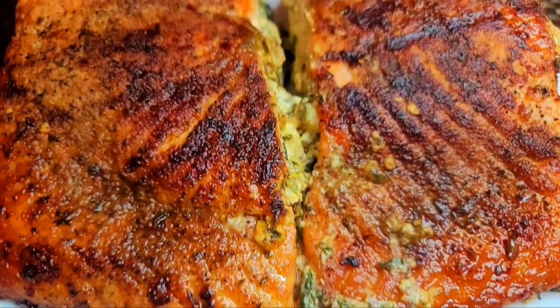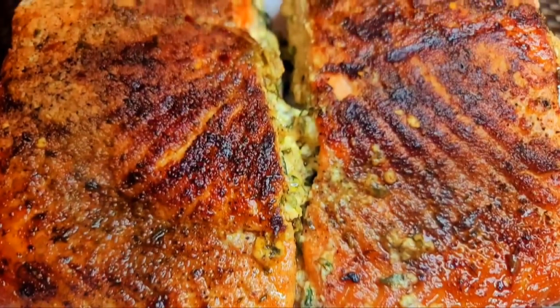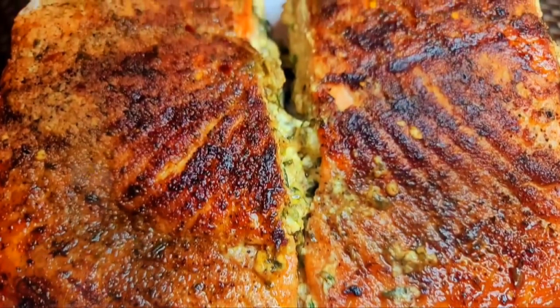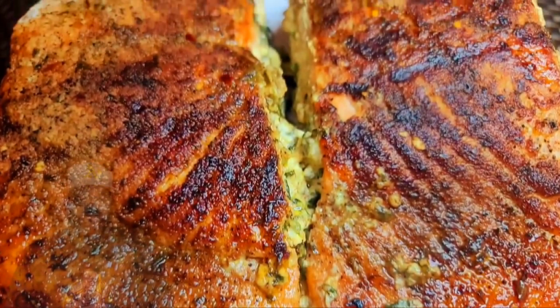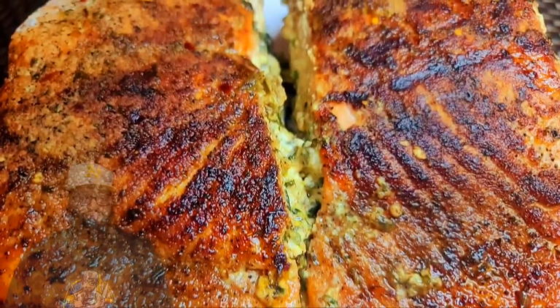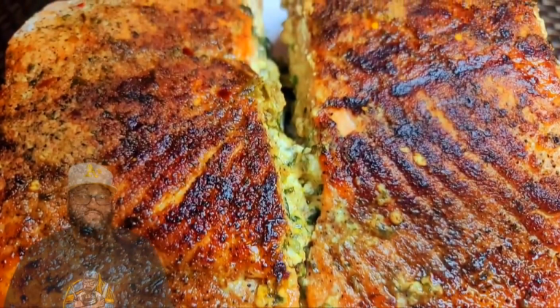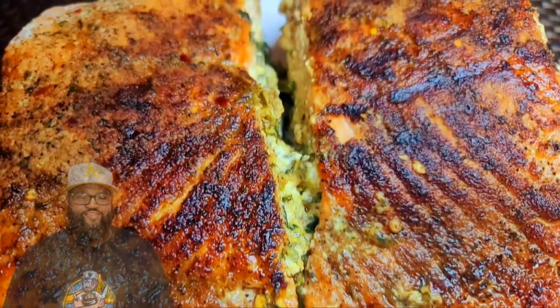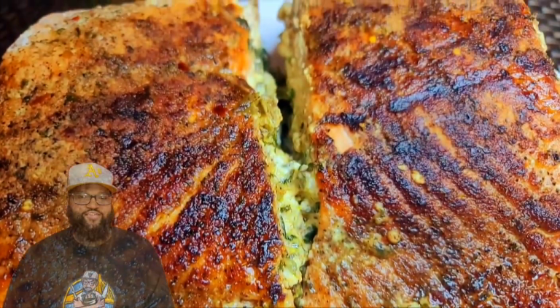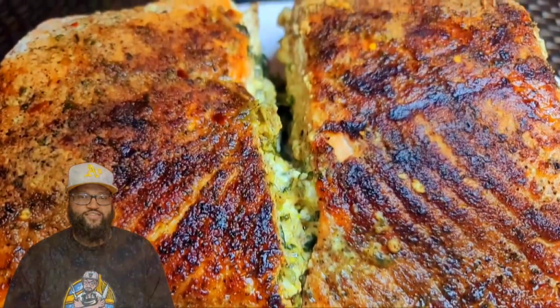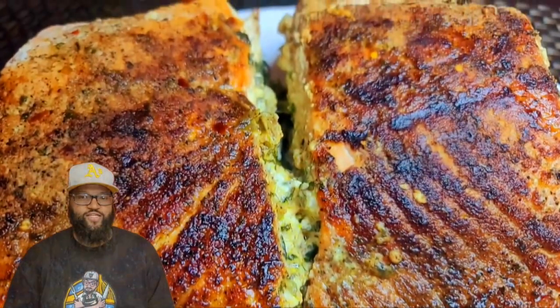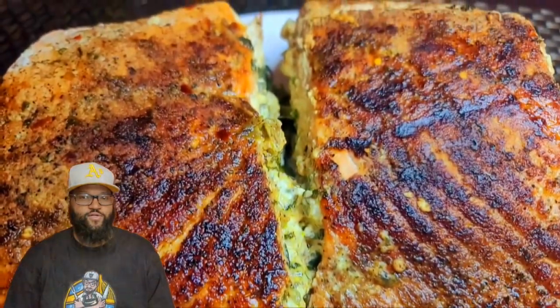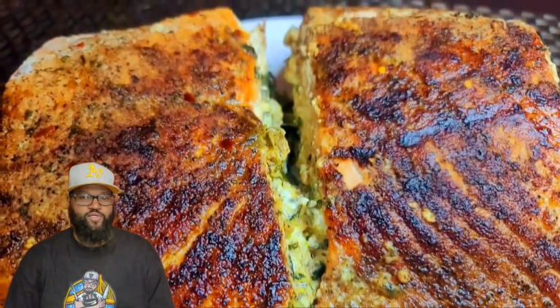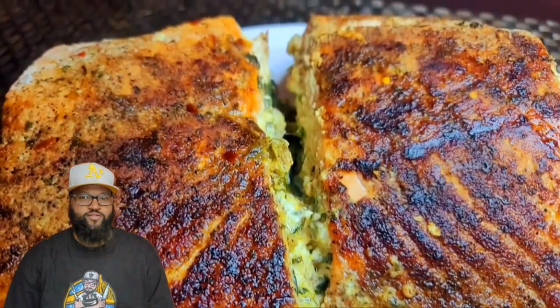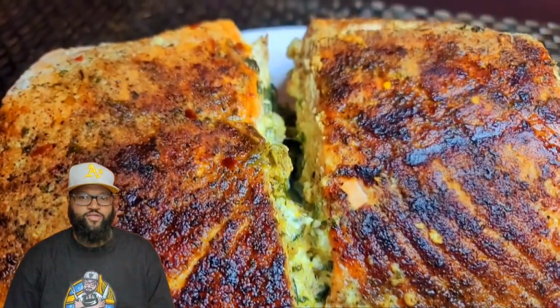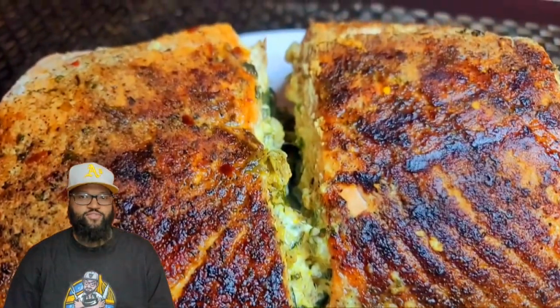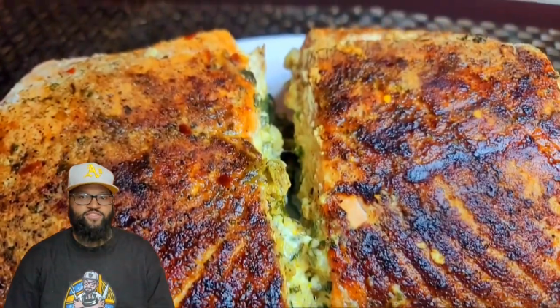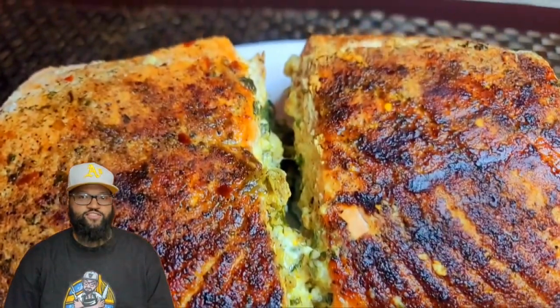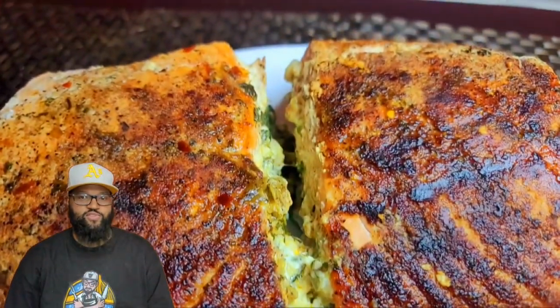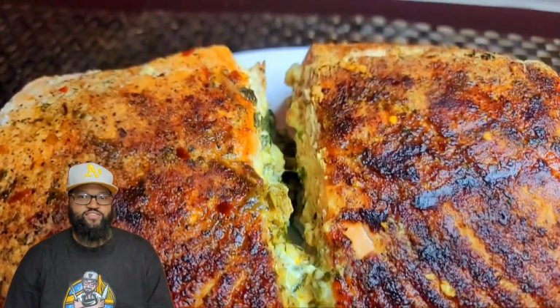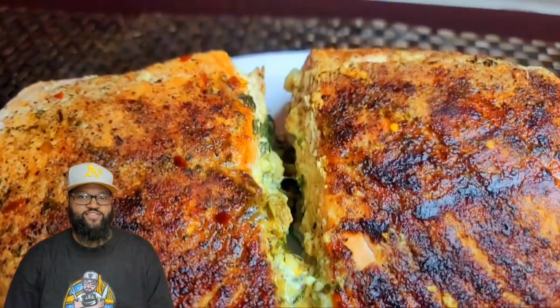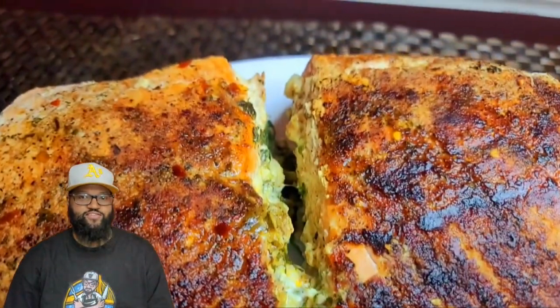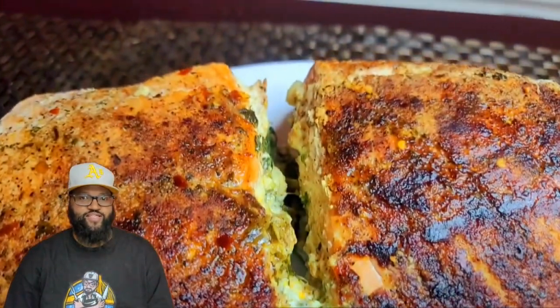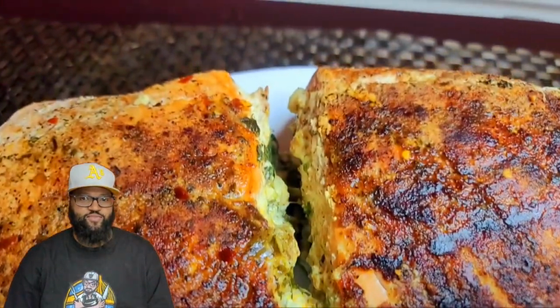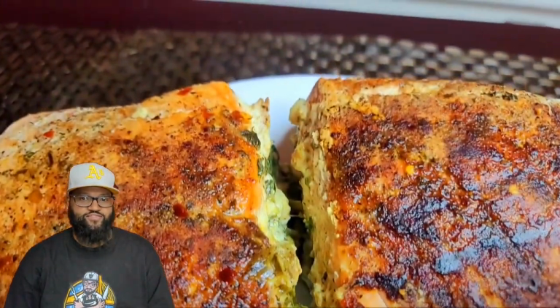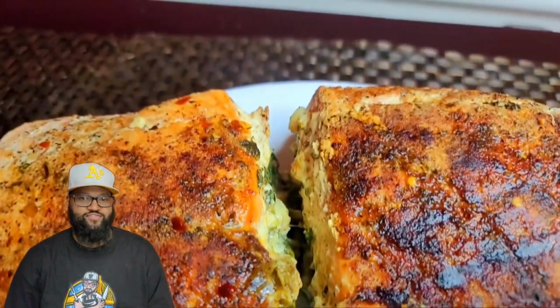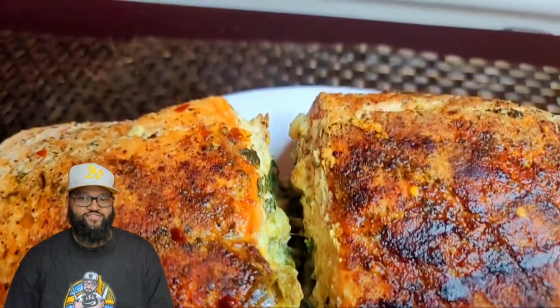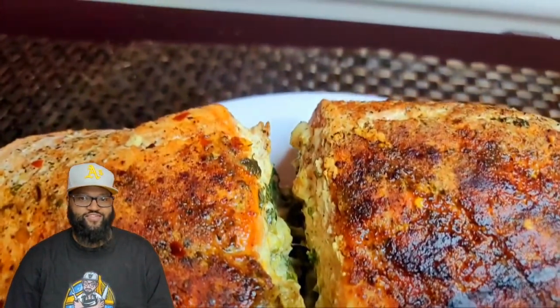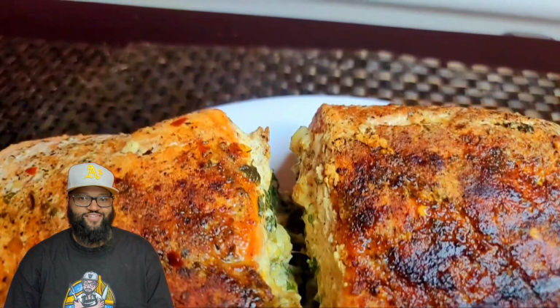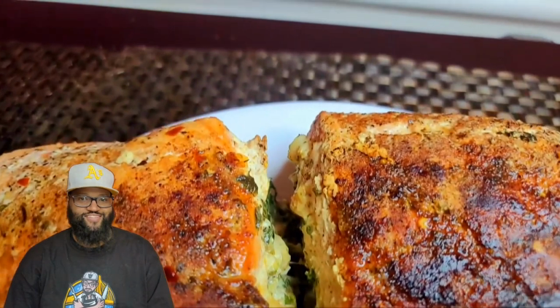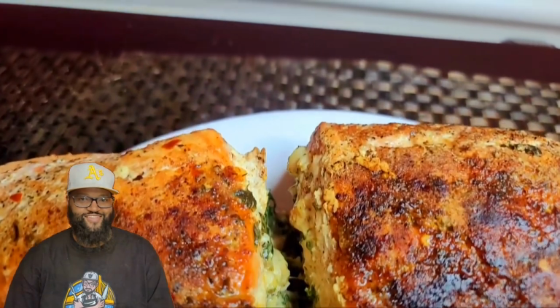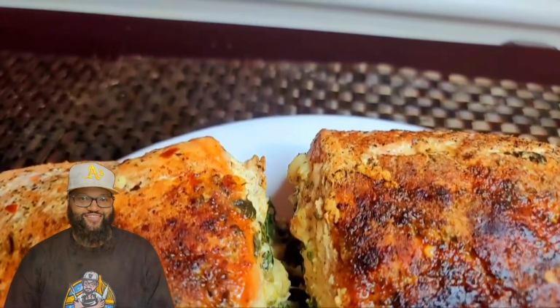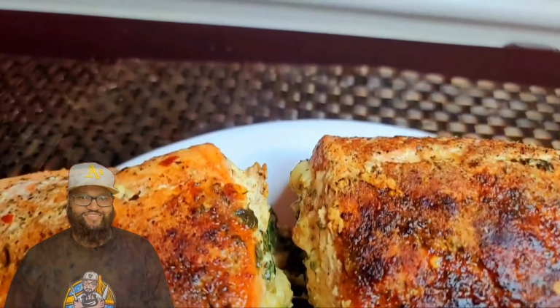Welcome back, Towners! Today we're going to make a cream cheese and spinach stuffed salmon. Let's get it.